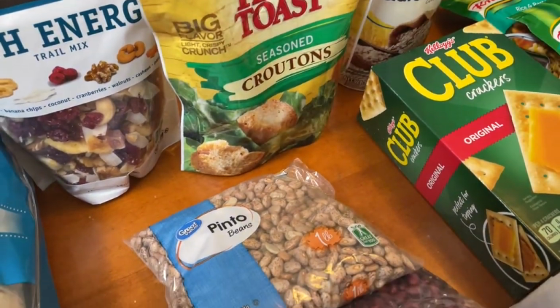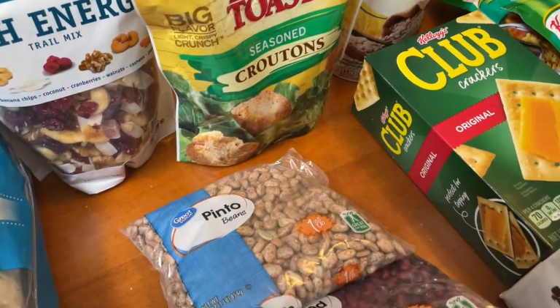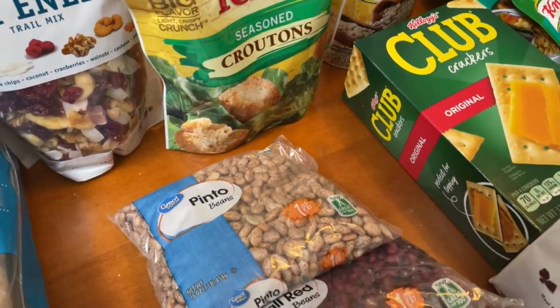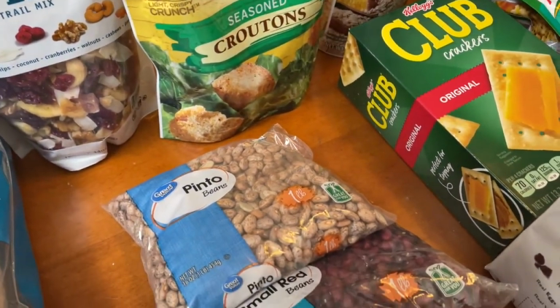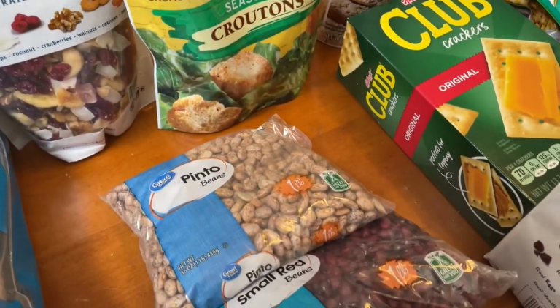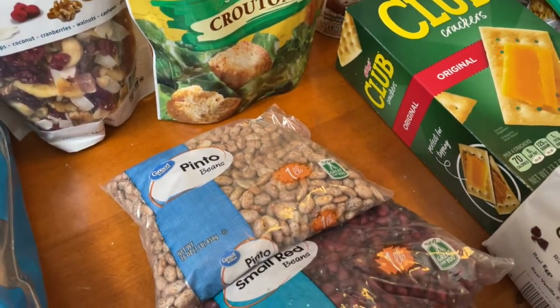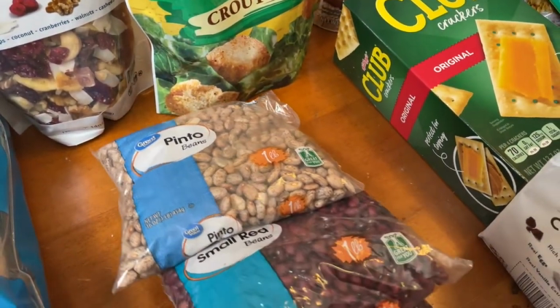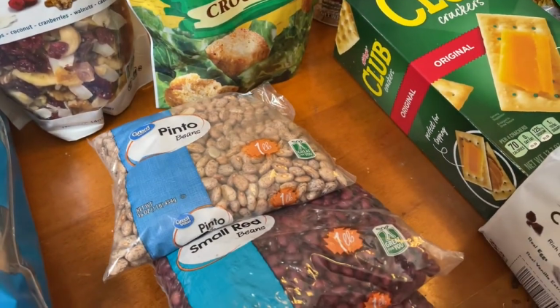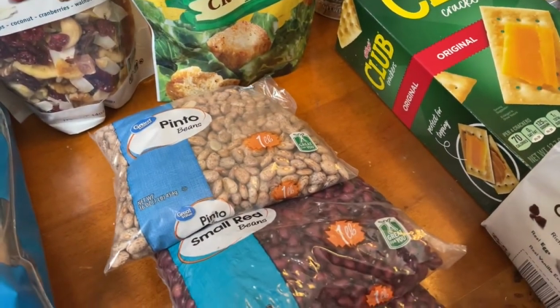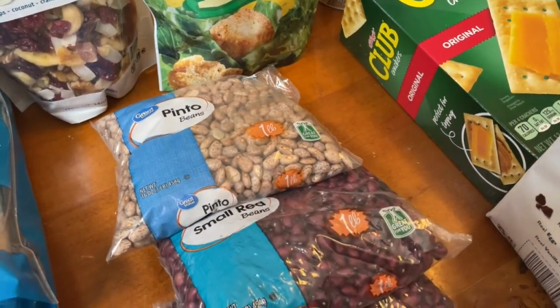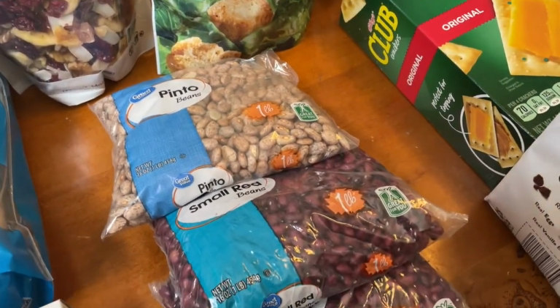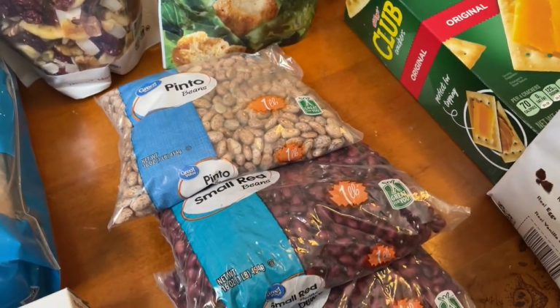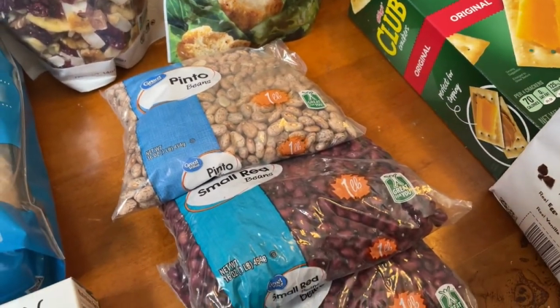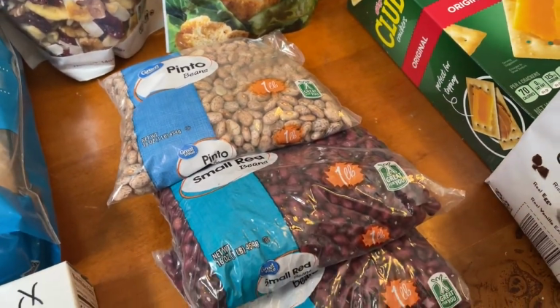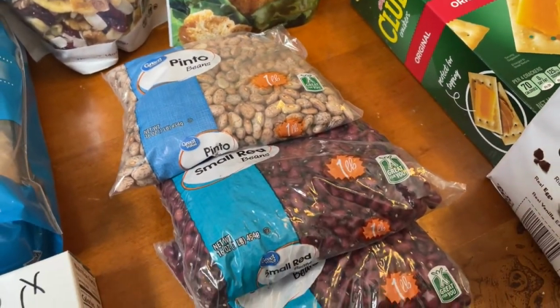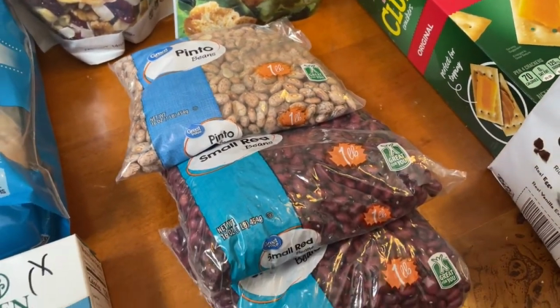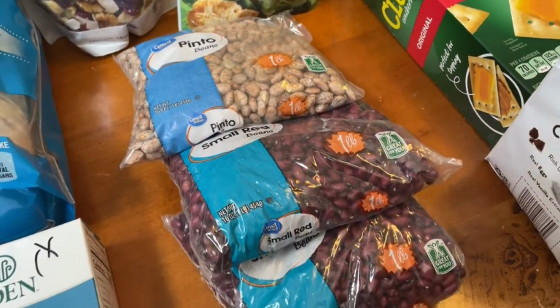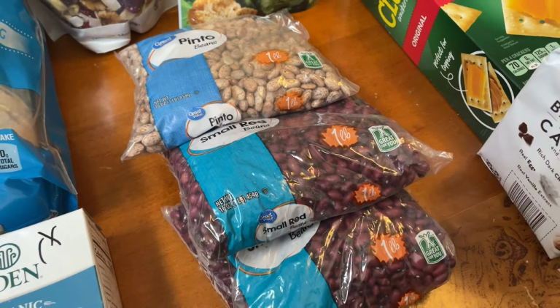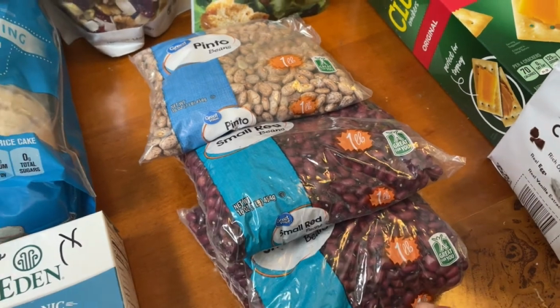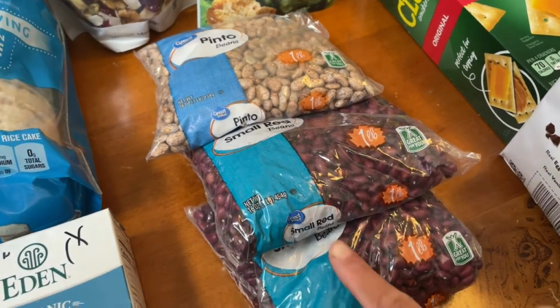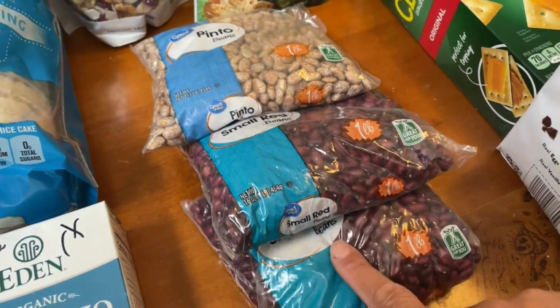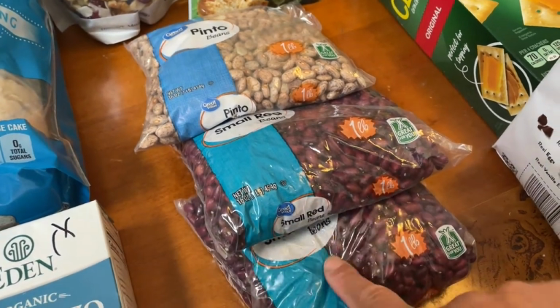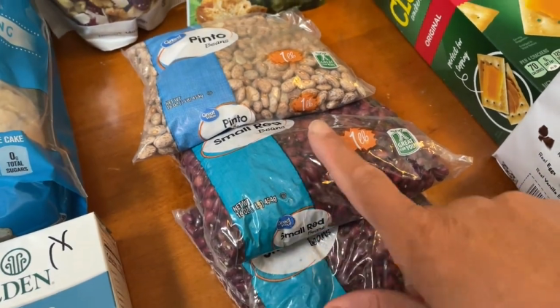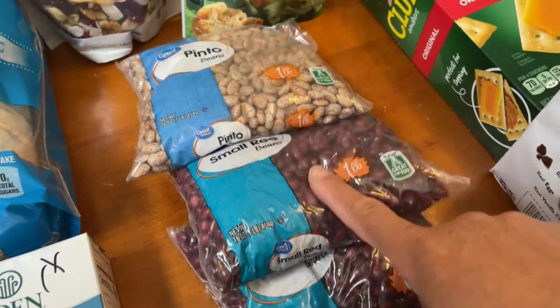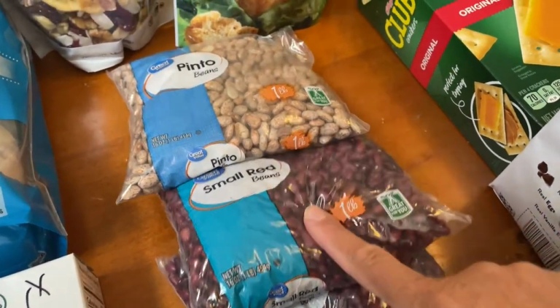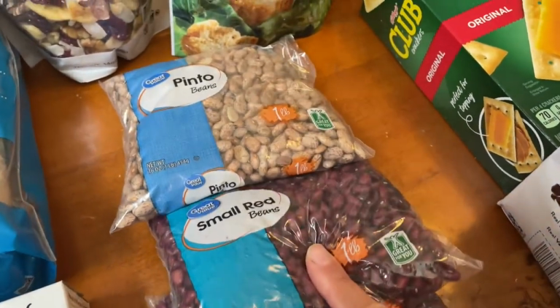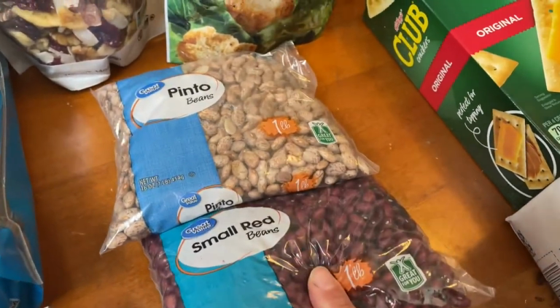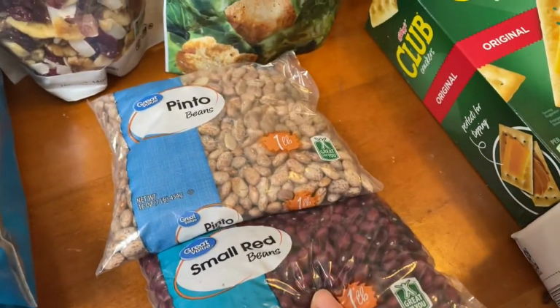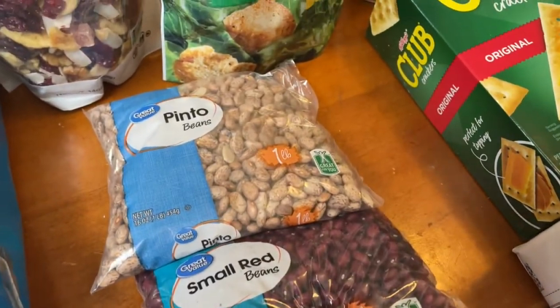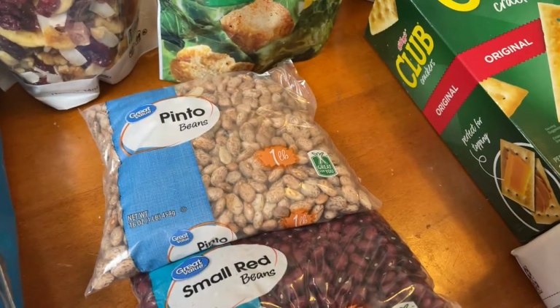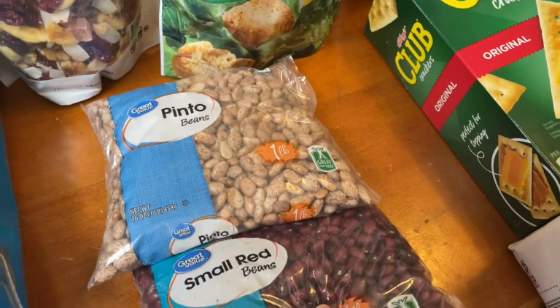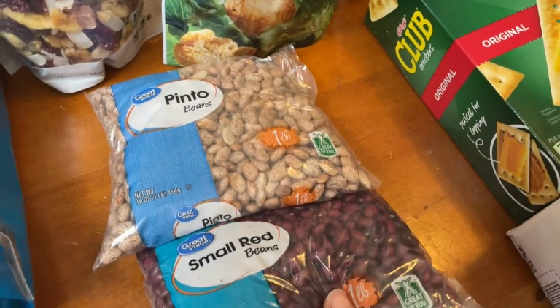I also picked up some beans — two red beans and one pinto bean.